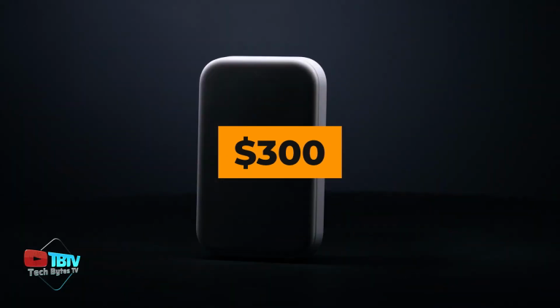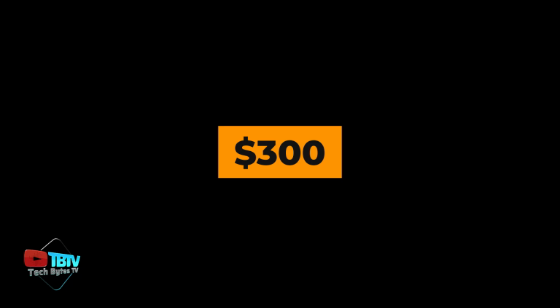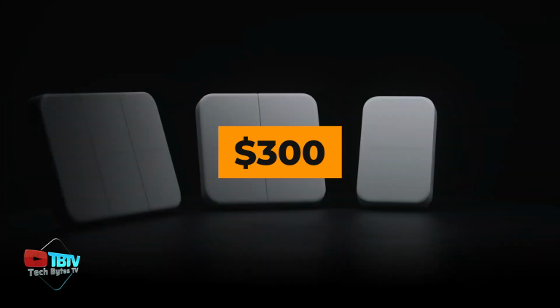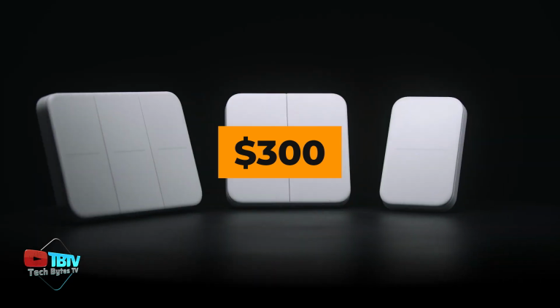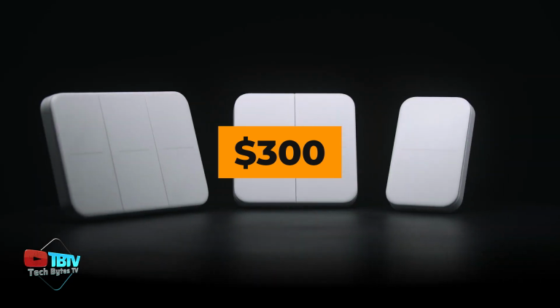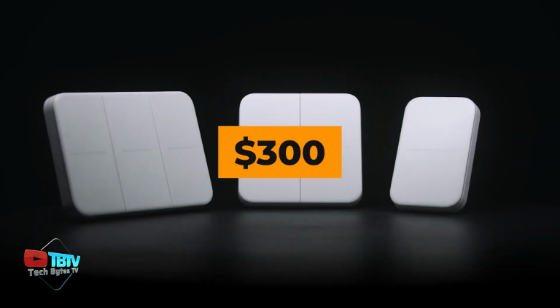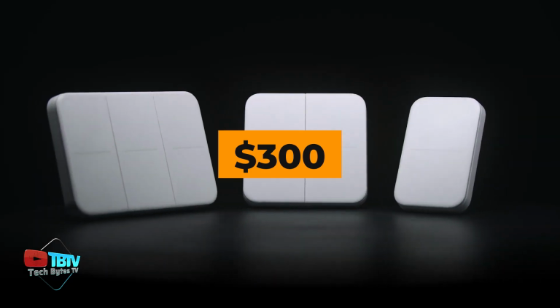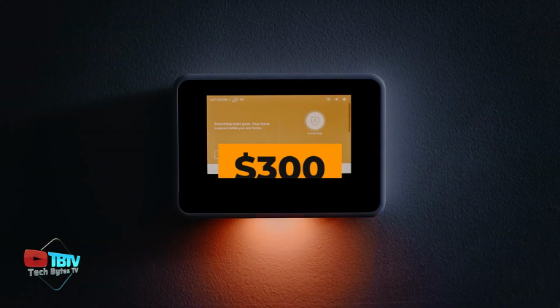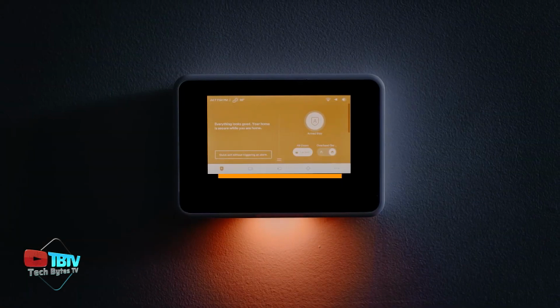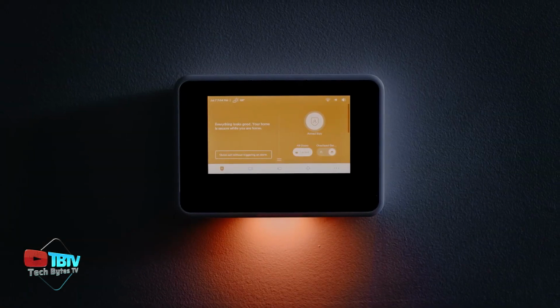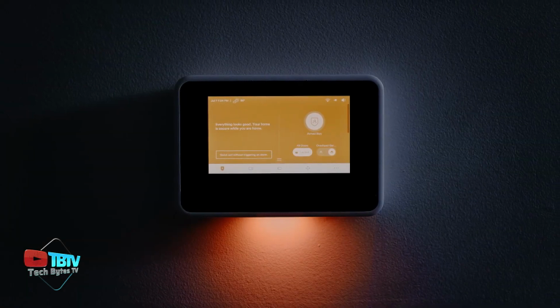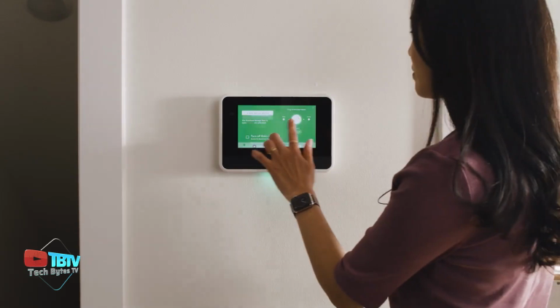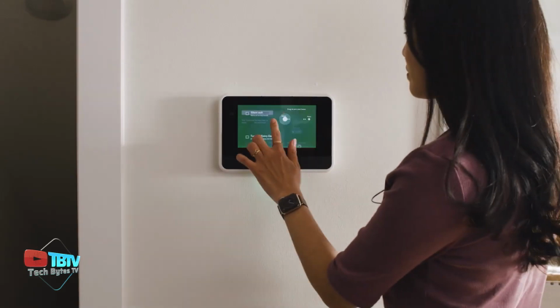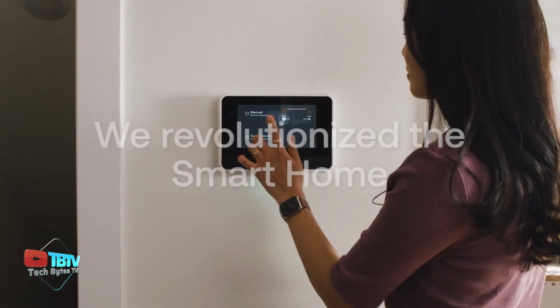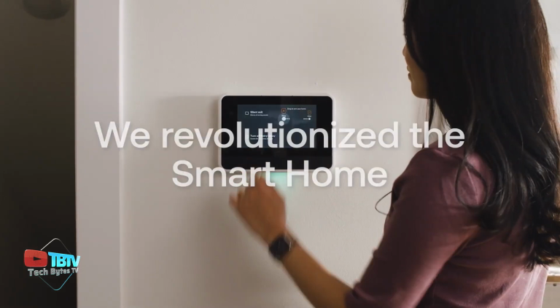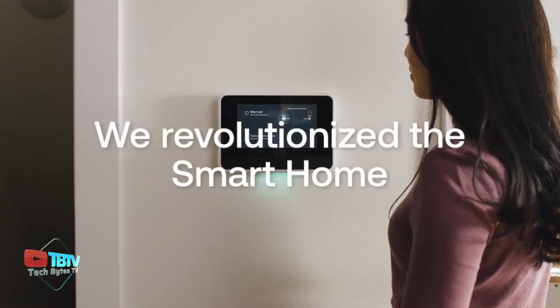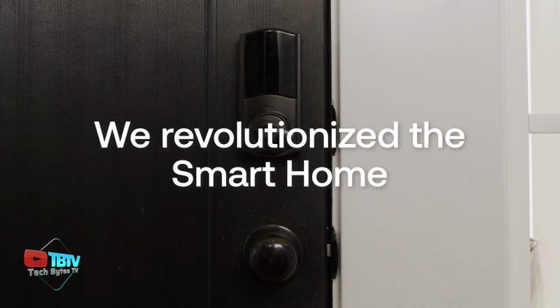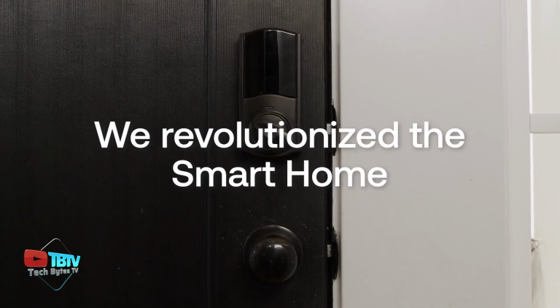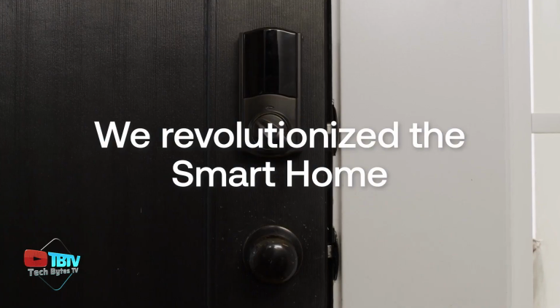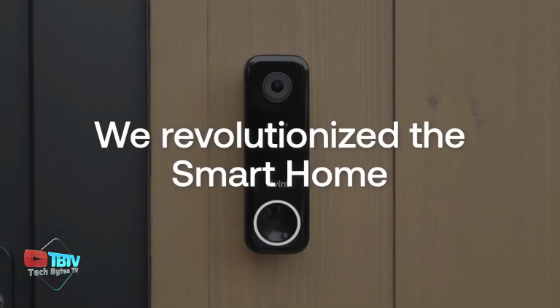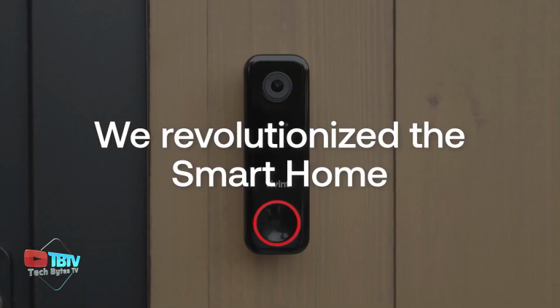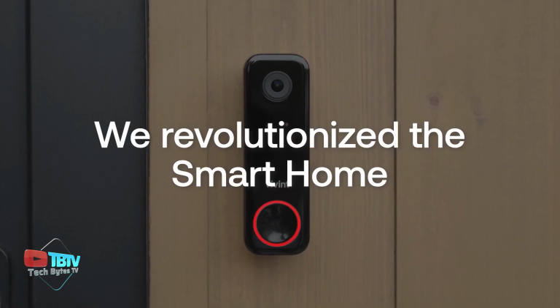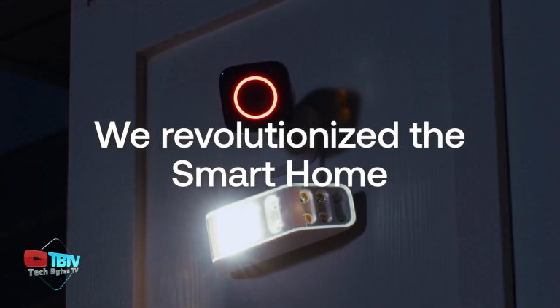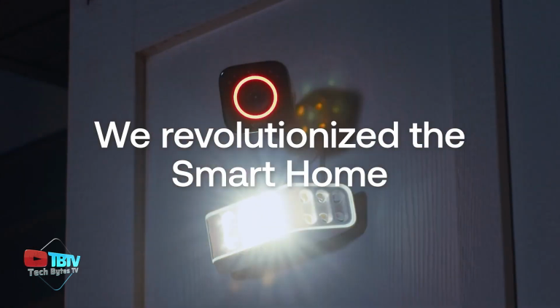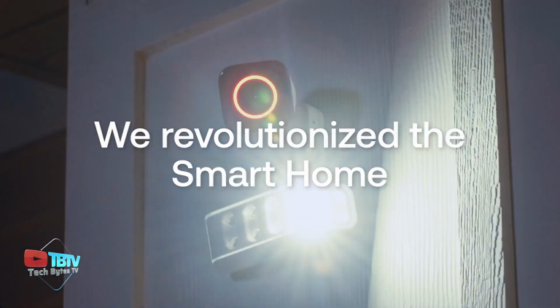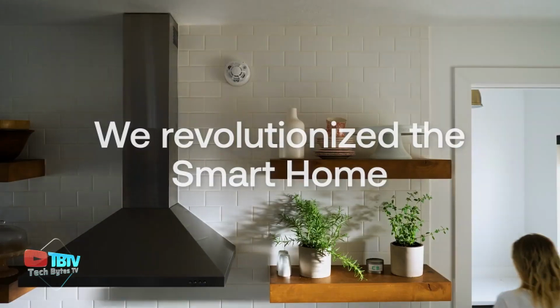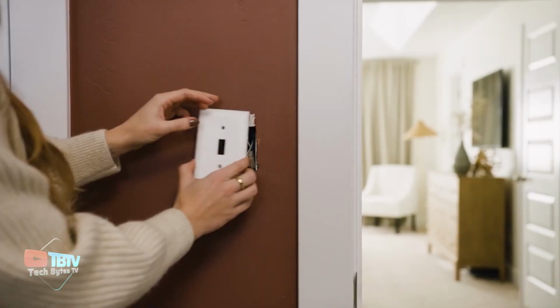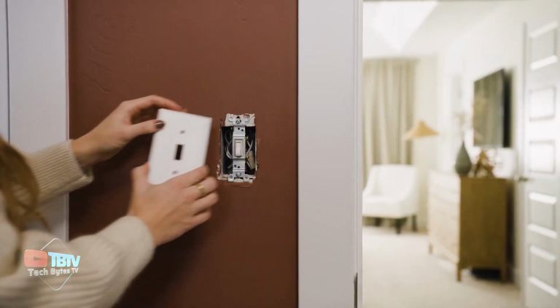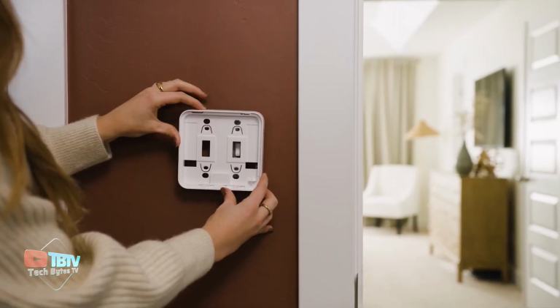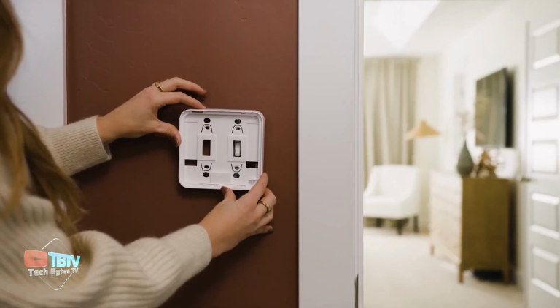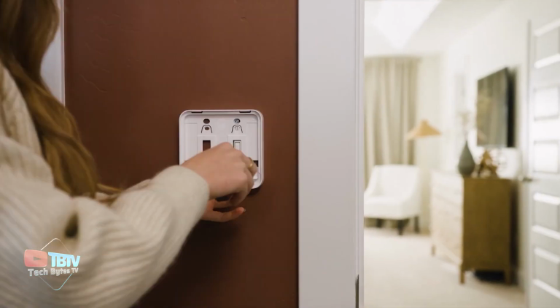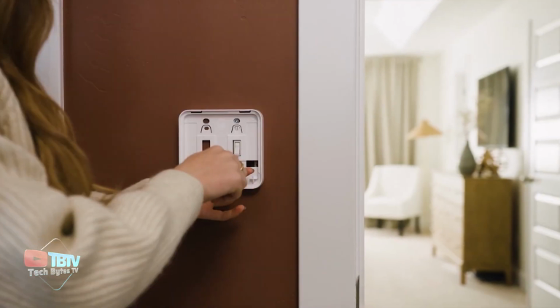With that investment, you can enjoy a safer, more comfortable, and more efficient home thanks to Vivint Smart Lighting.